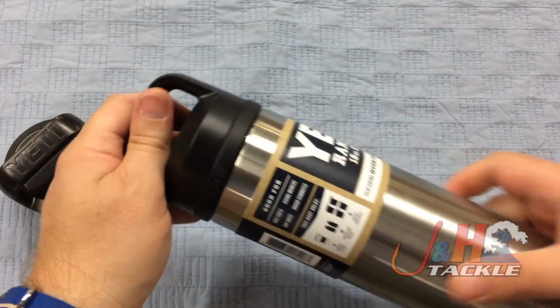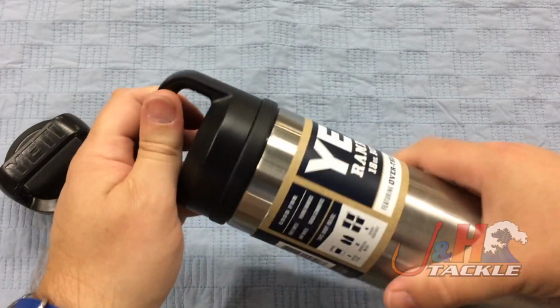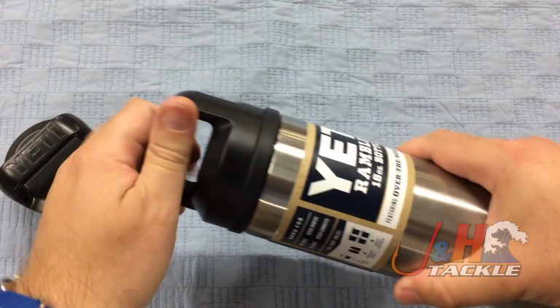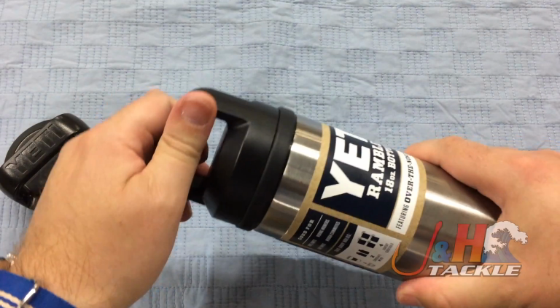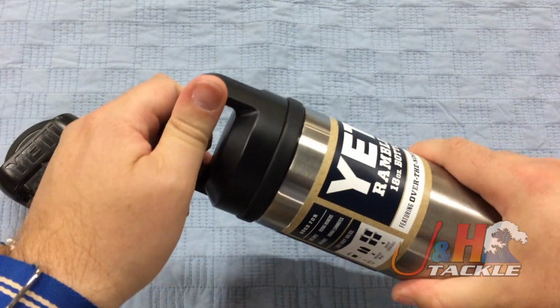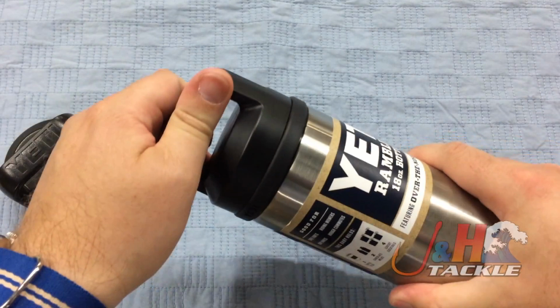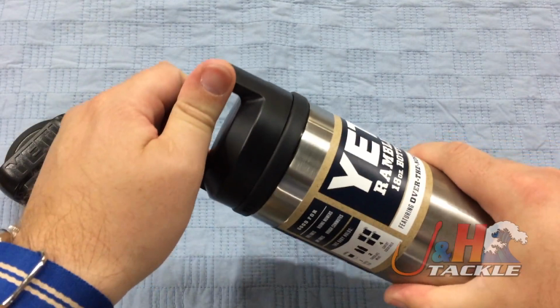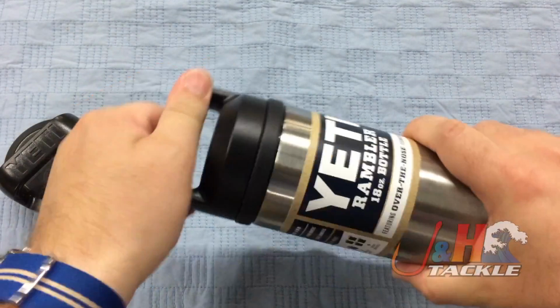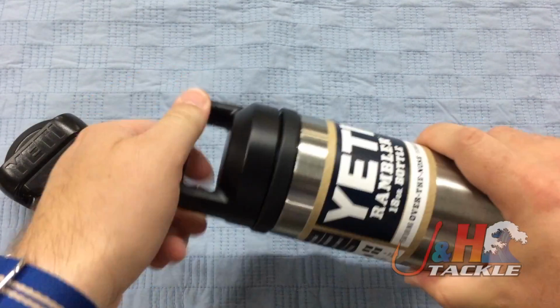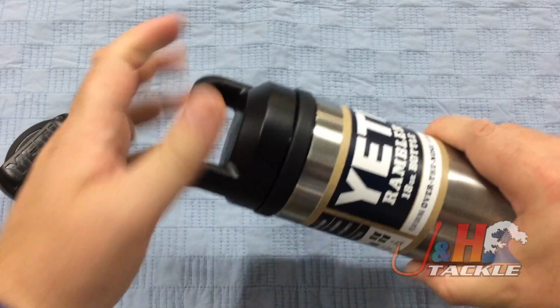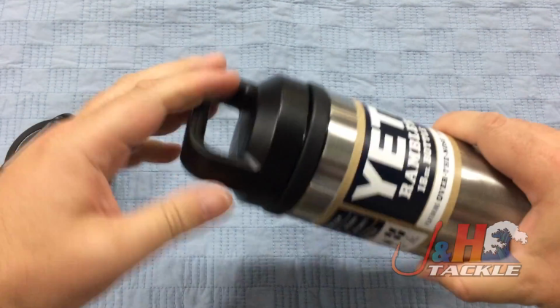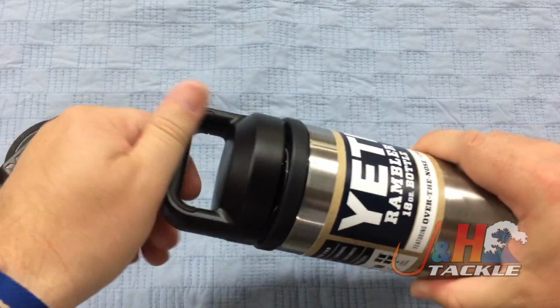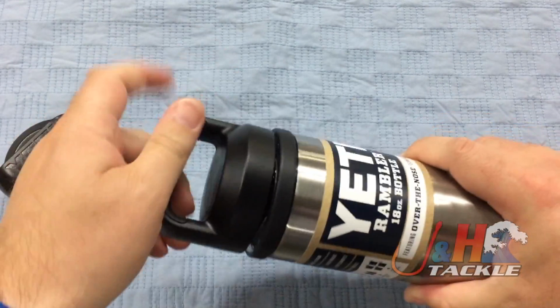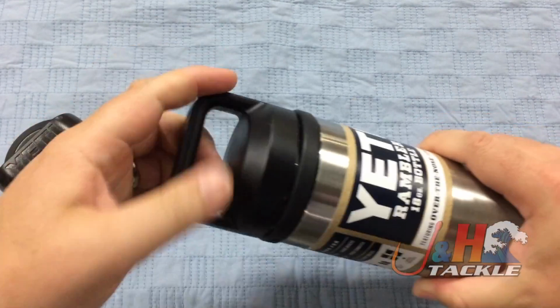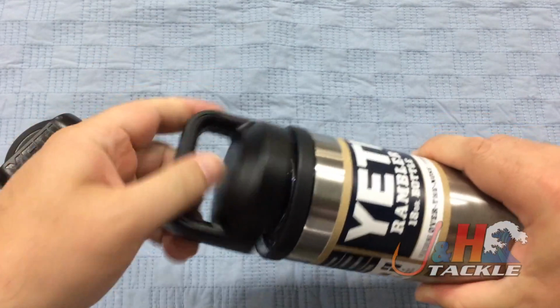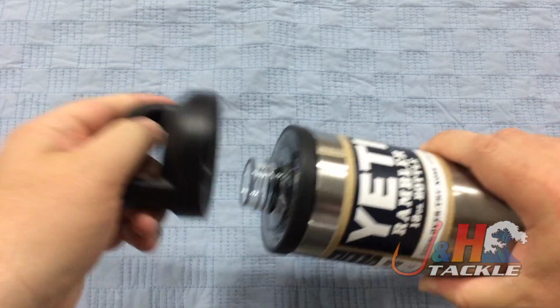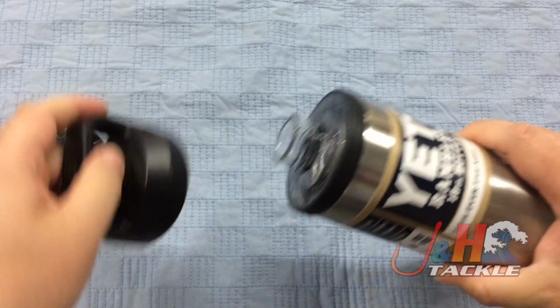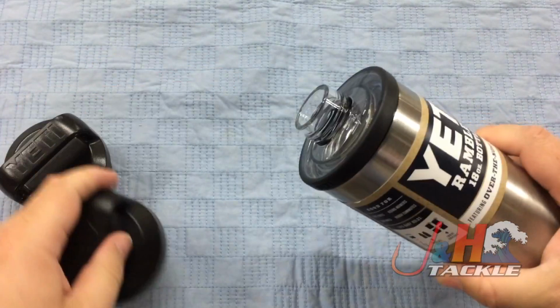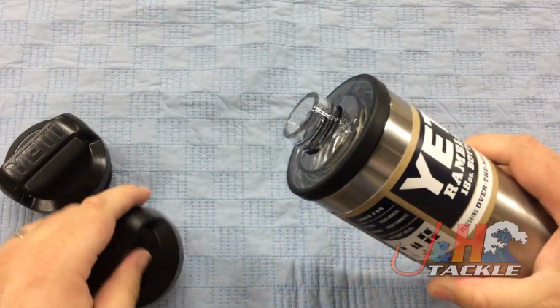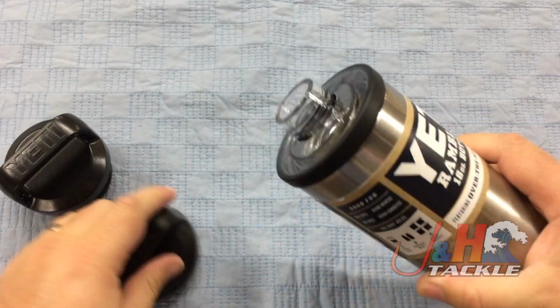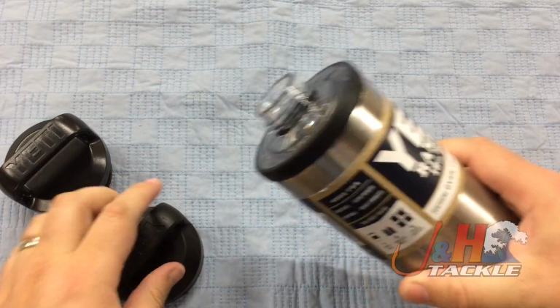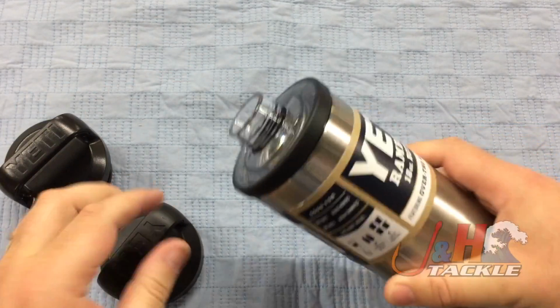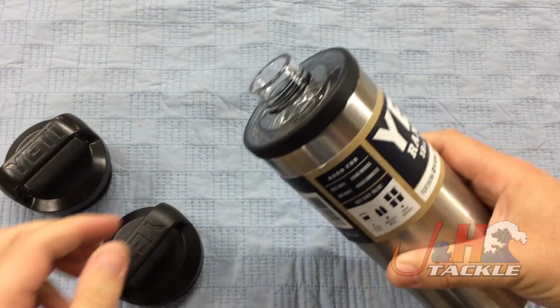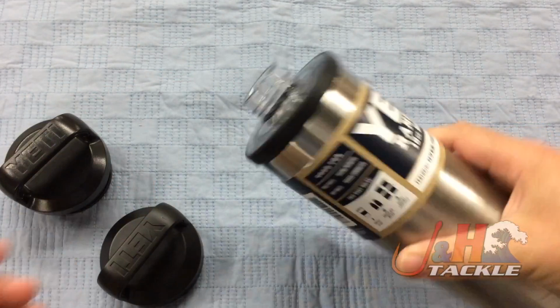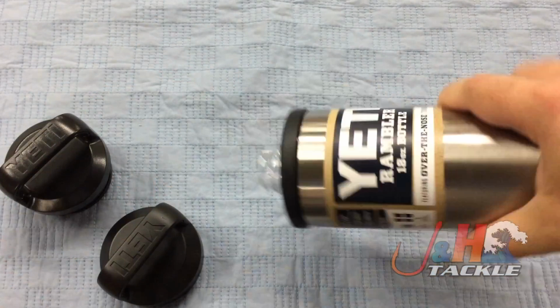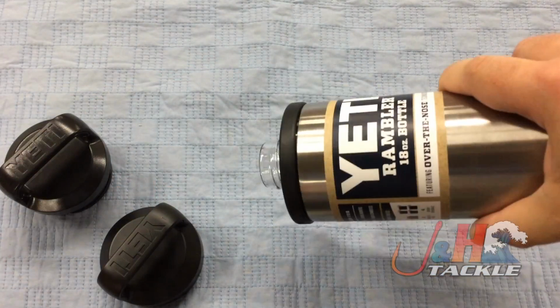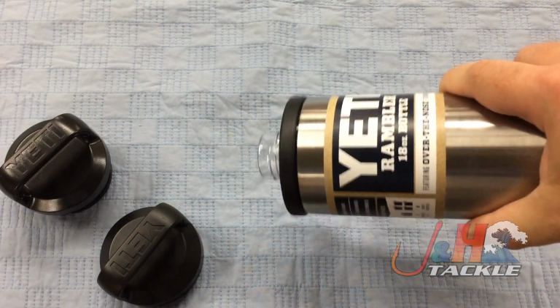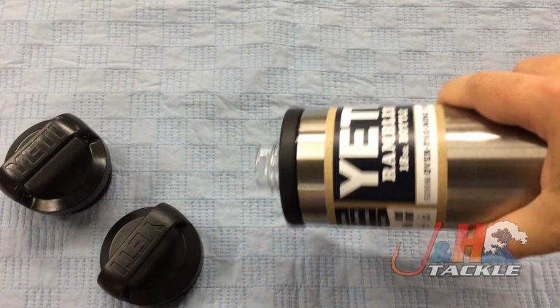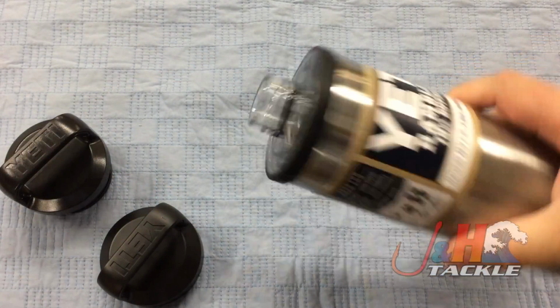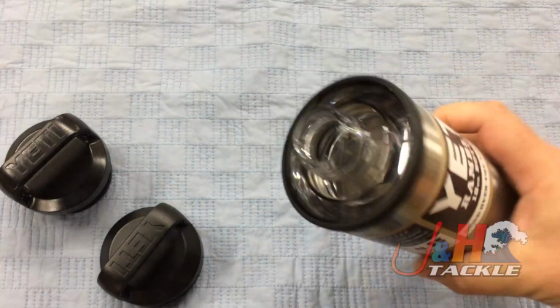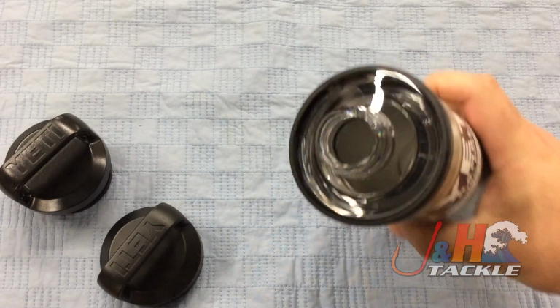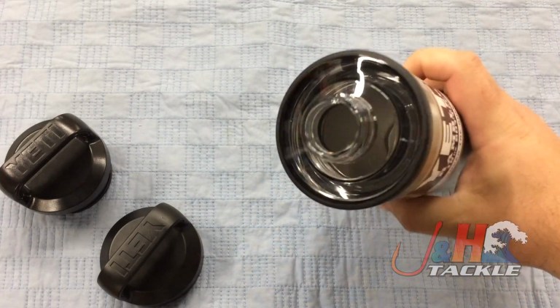And again, if you just want to take a drink, you just loosen that one, take that off, and you're good to go.